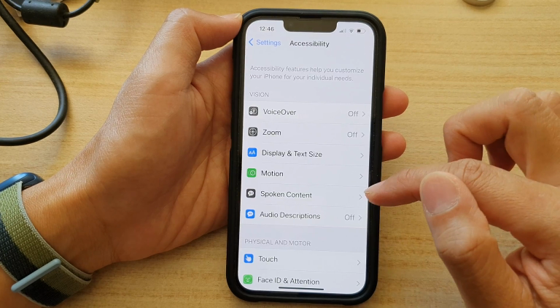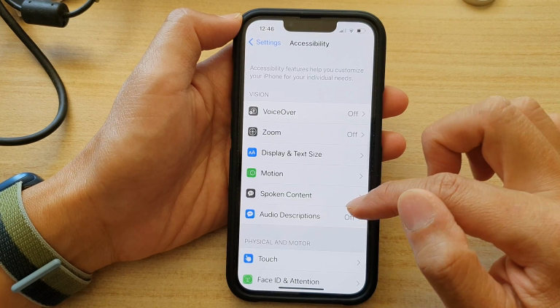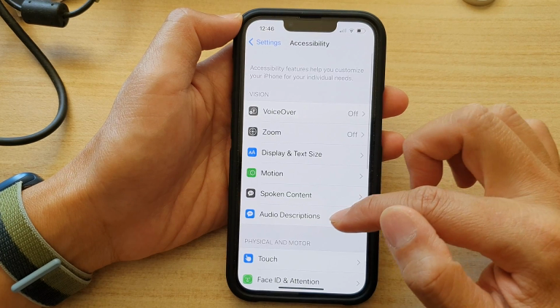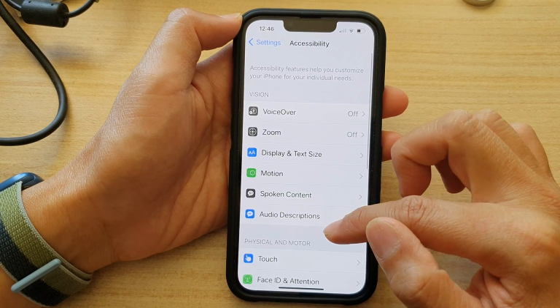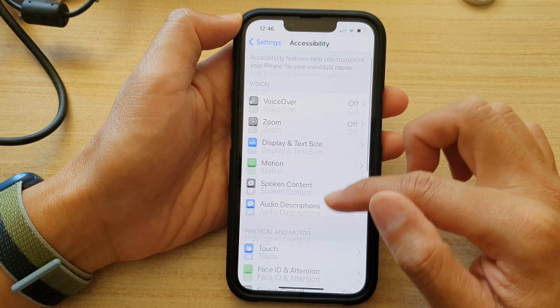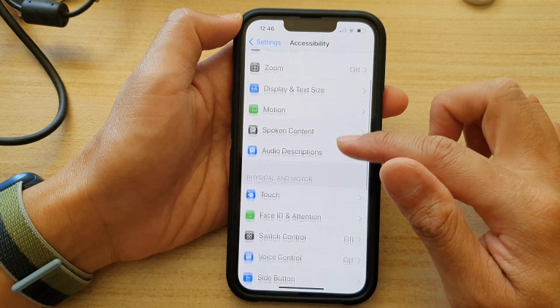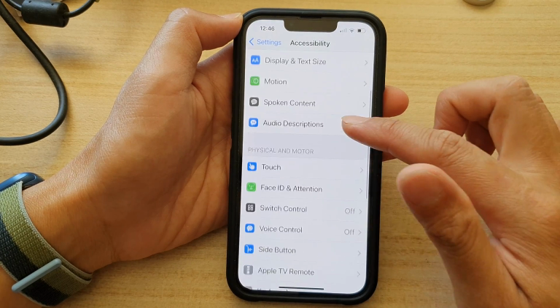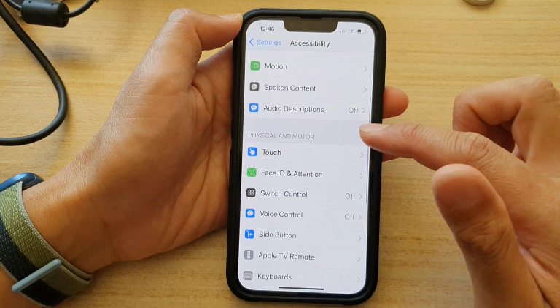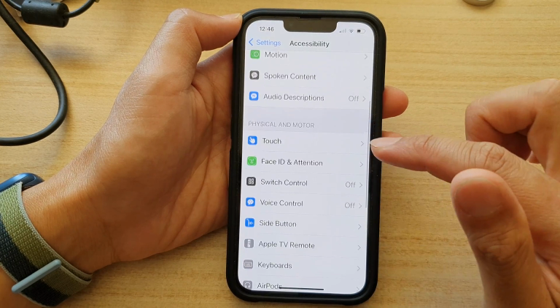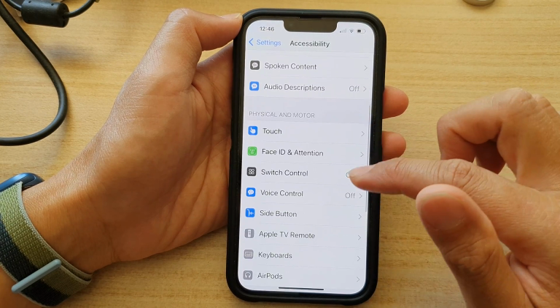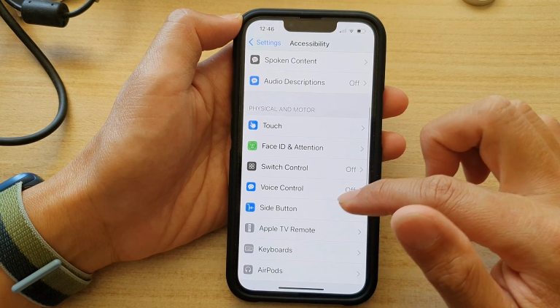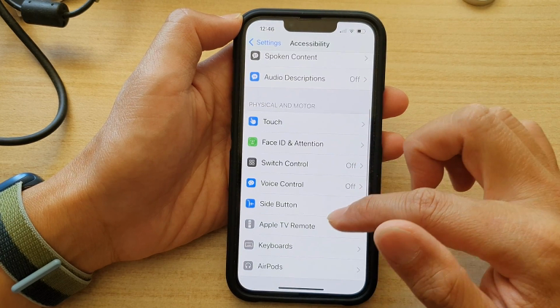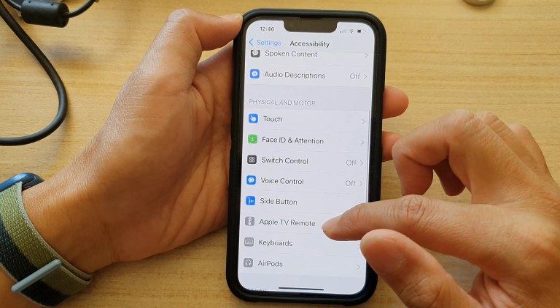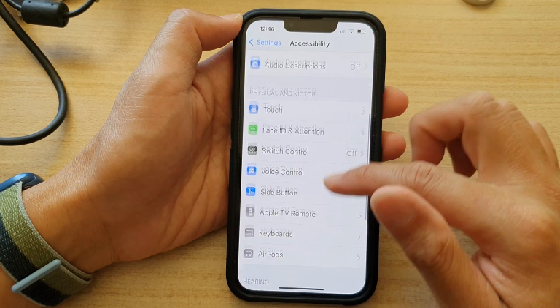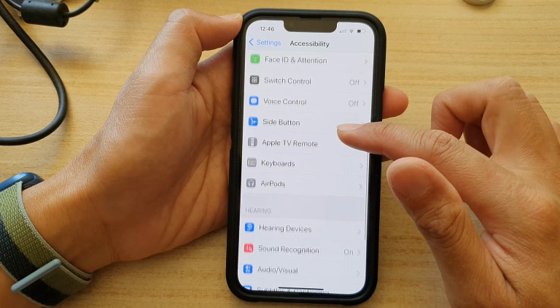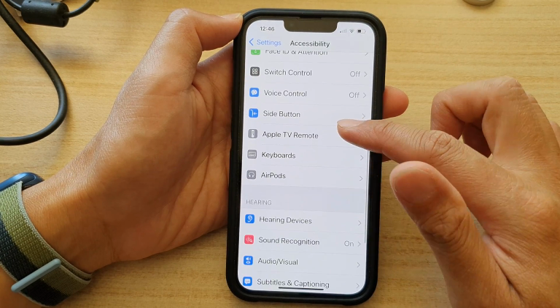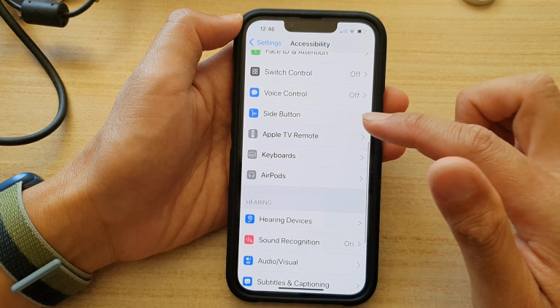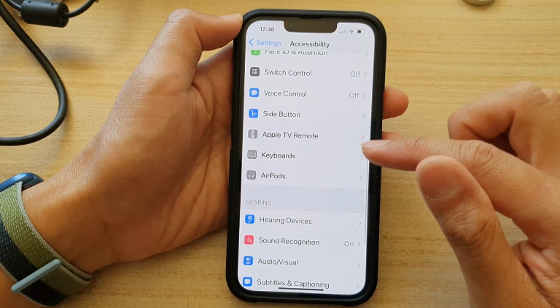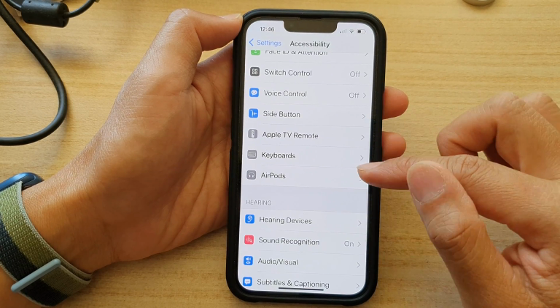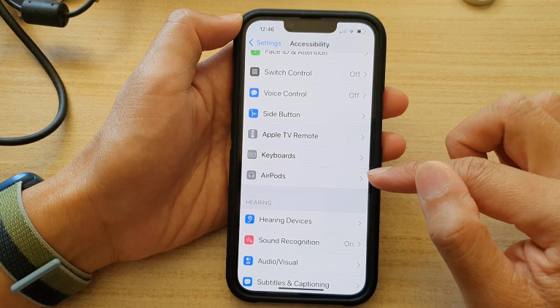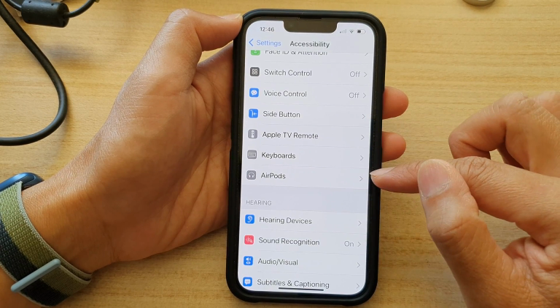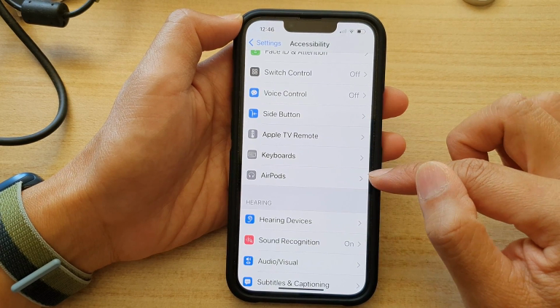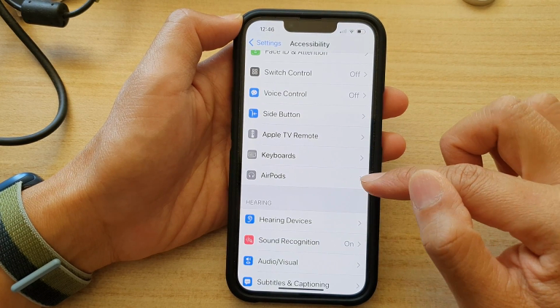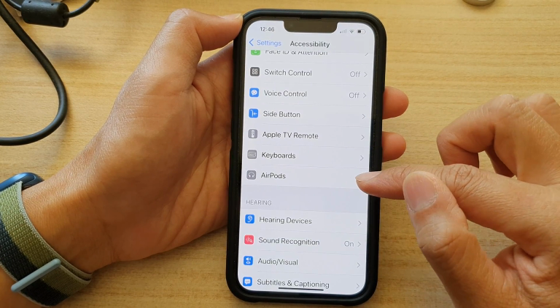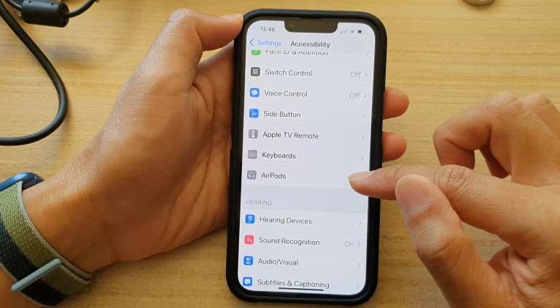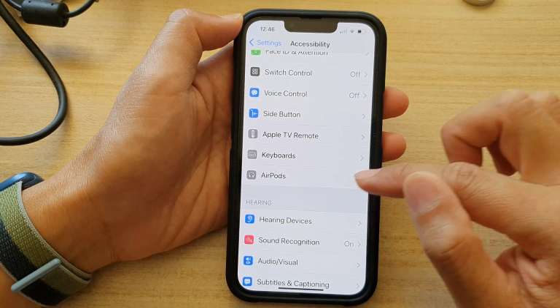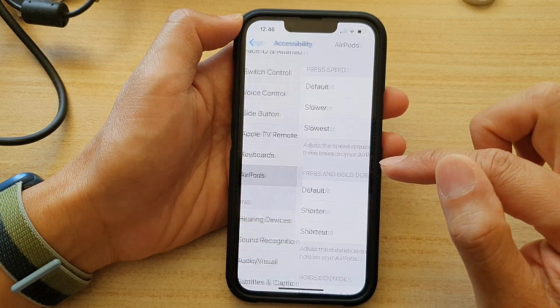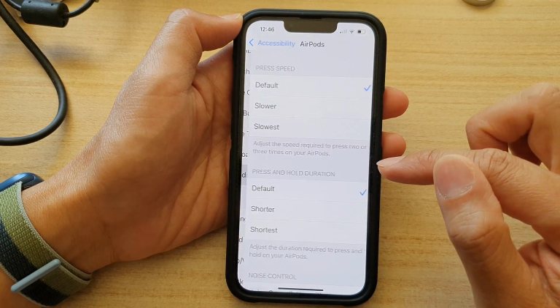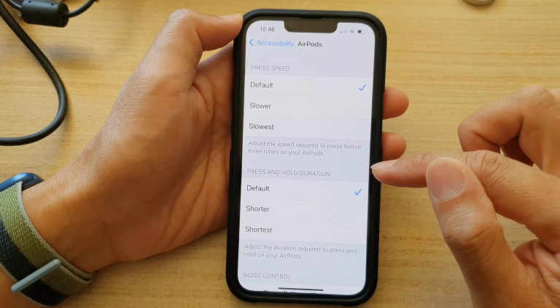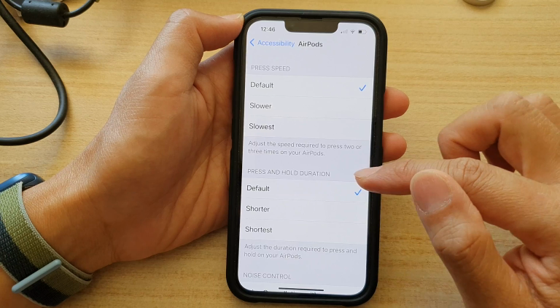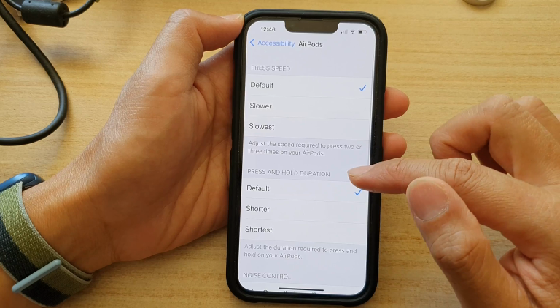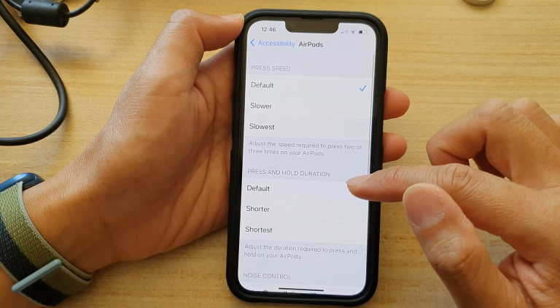Then swipe up to go down and tap on AirPods. In here,